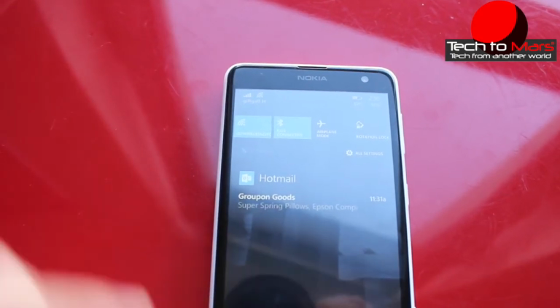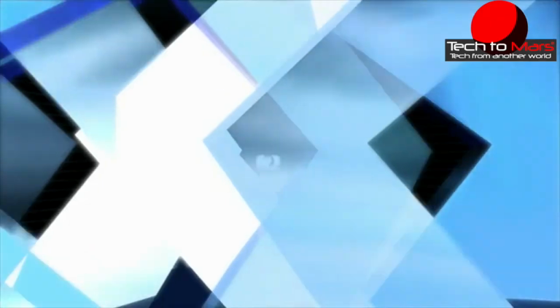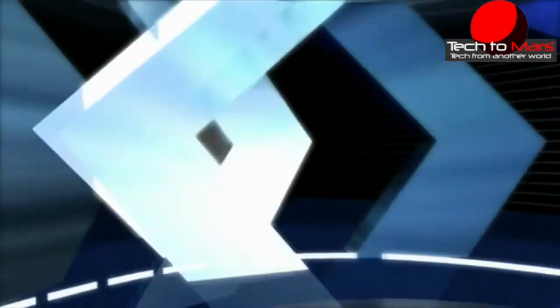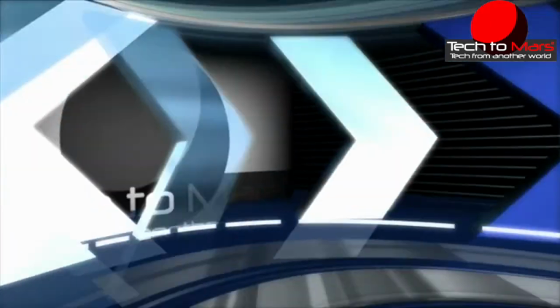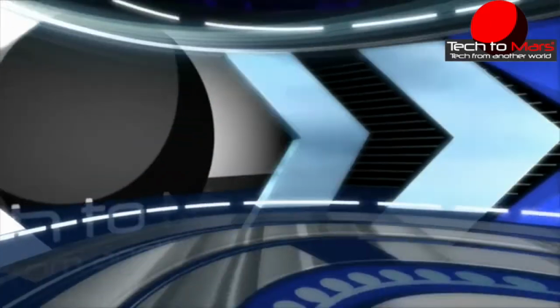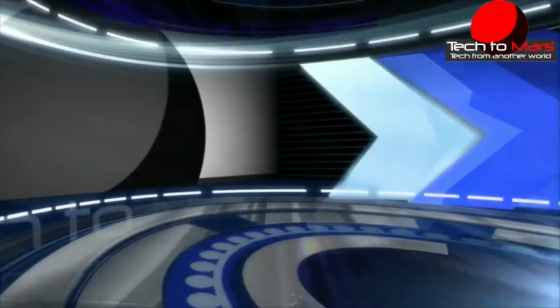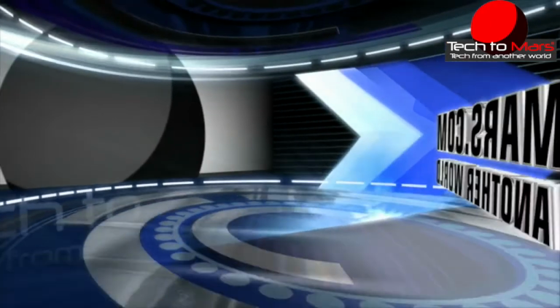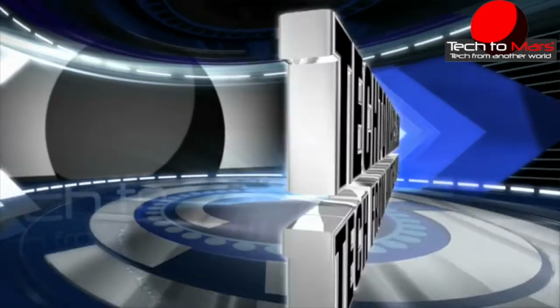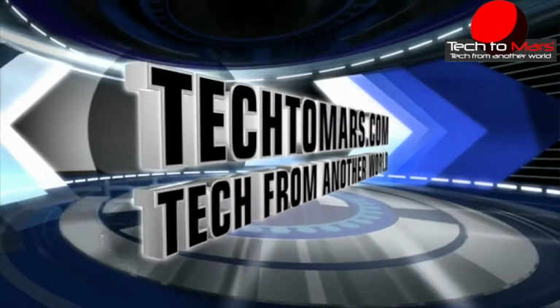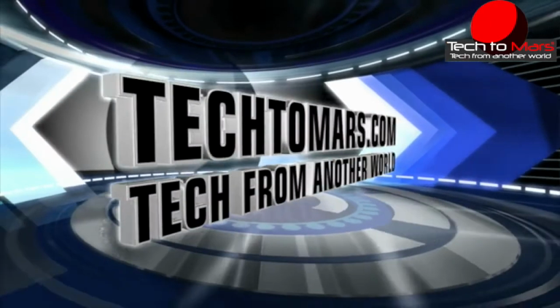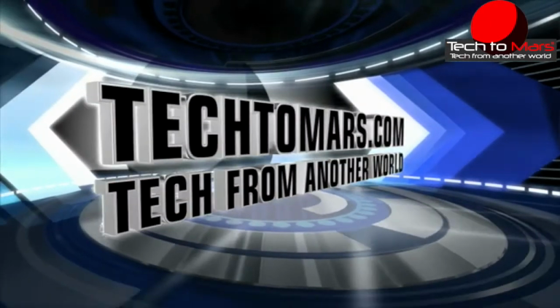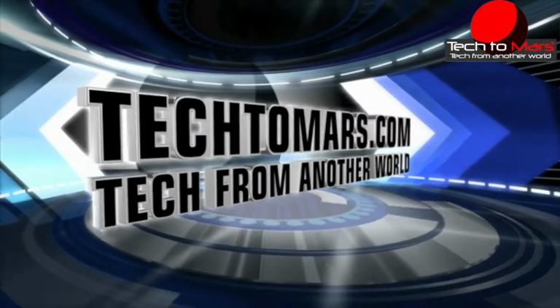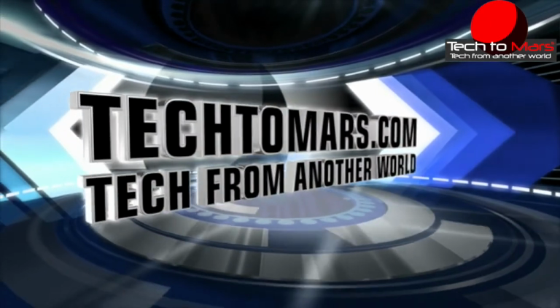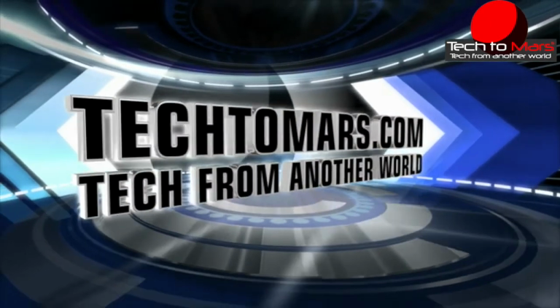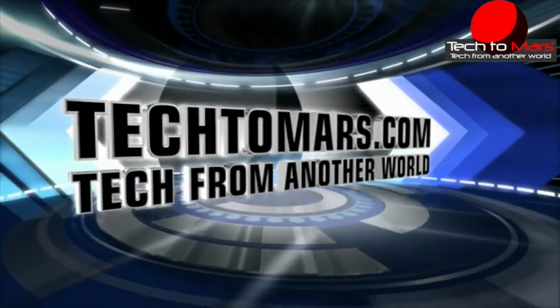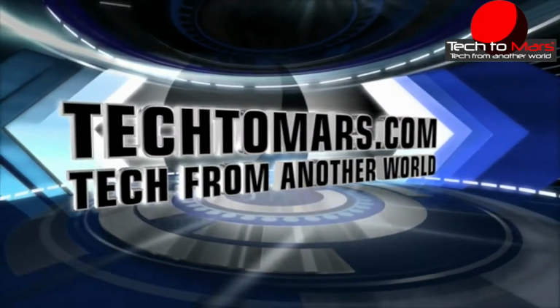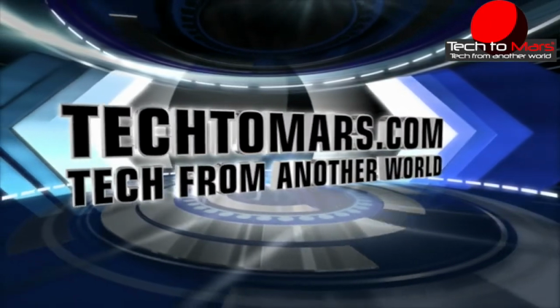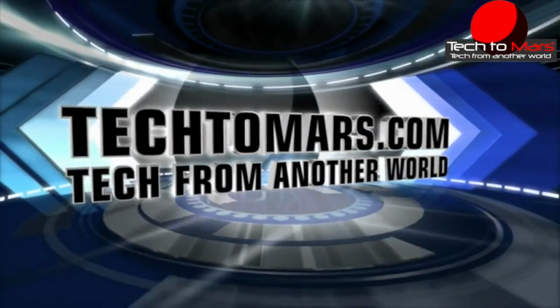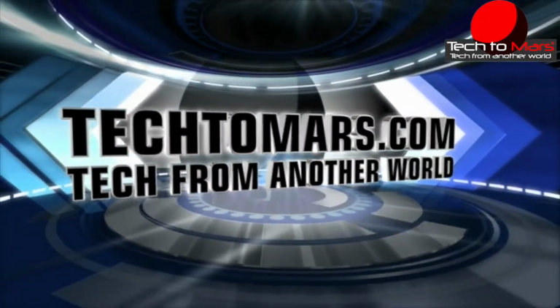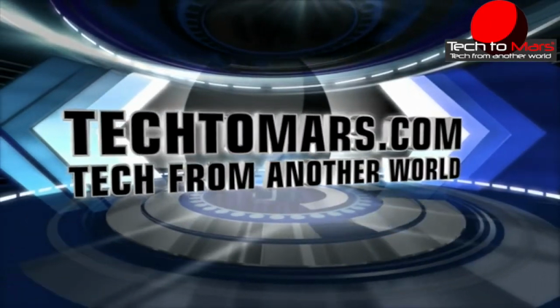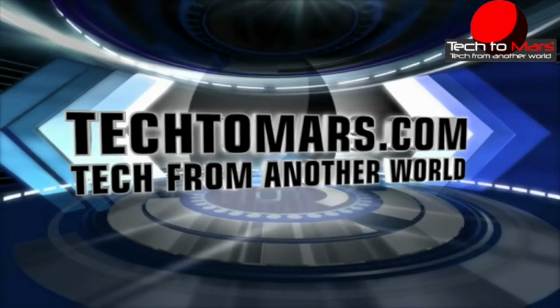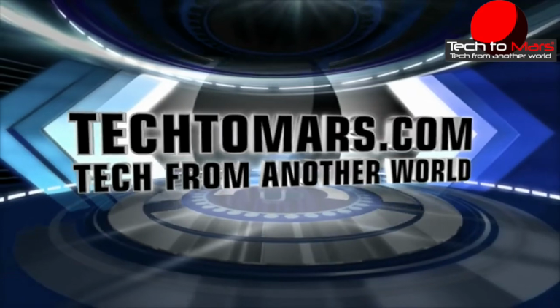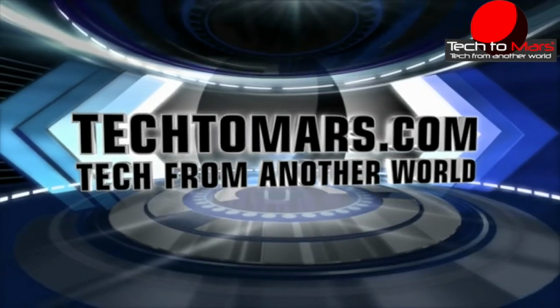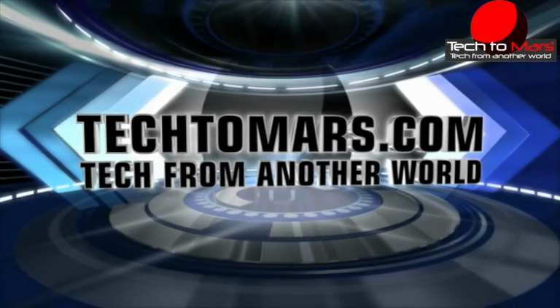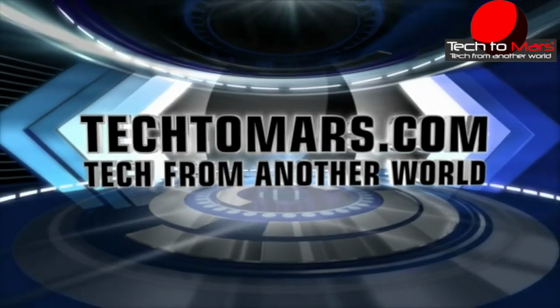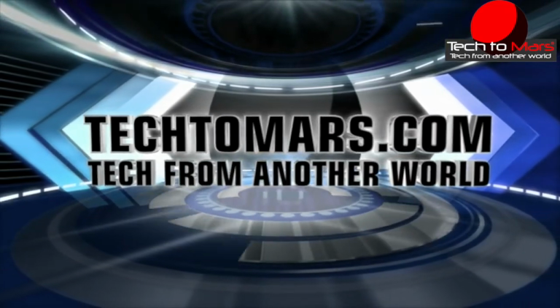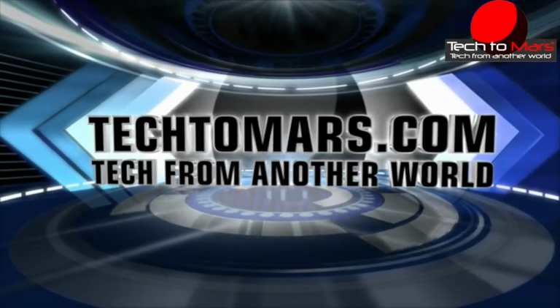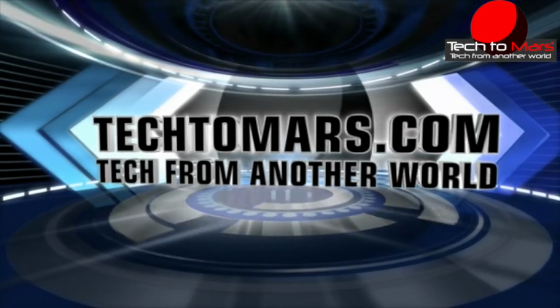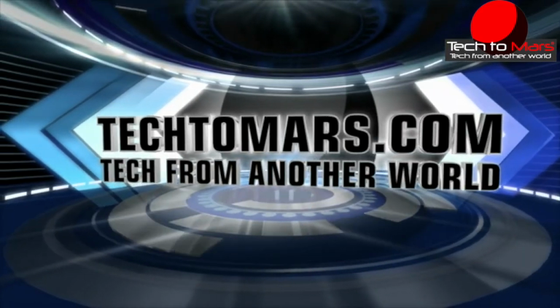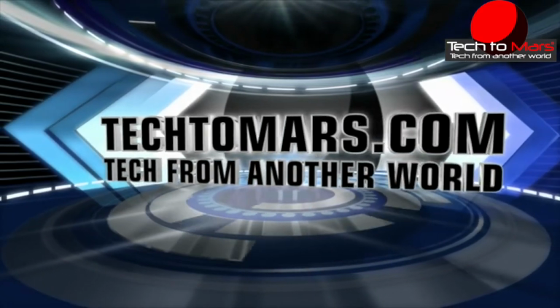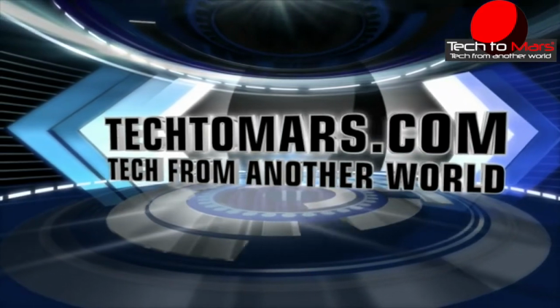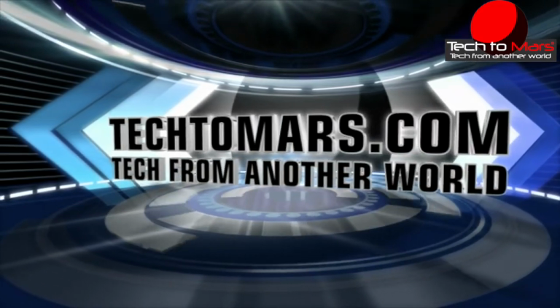If you liked this video, give us a thumbs up, subscribe, follow us on Twitter, like us on Facebook, and see you at TechToMars.com.